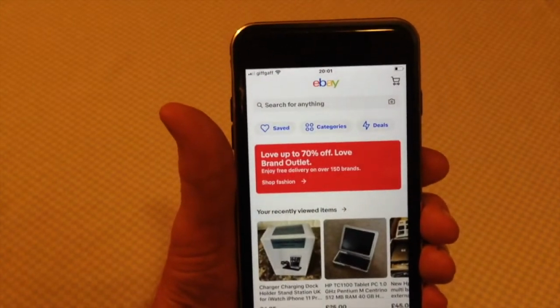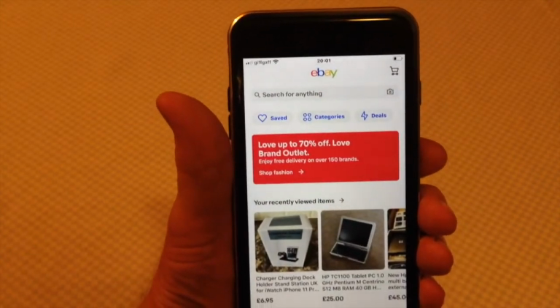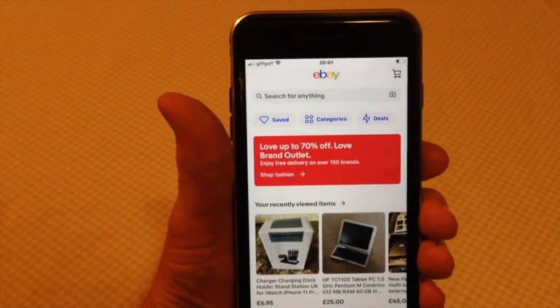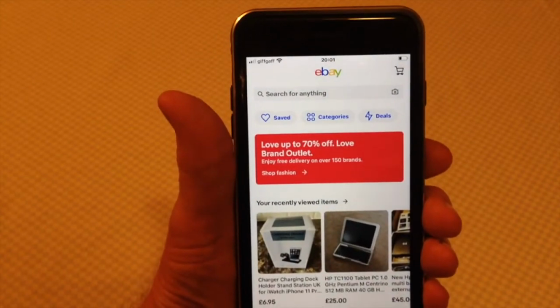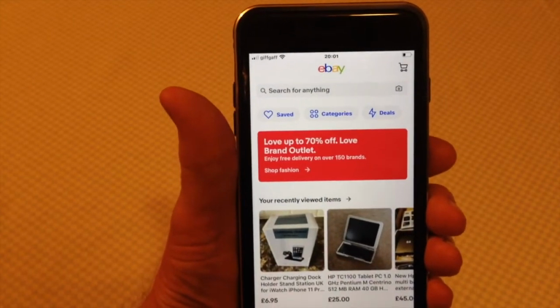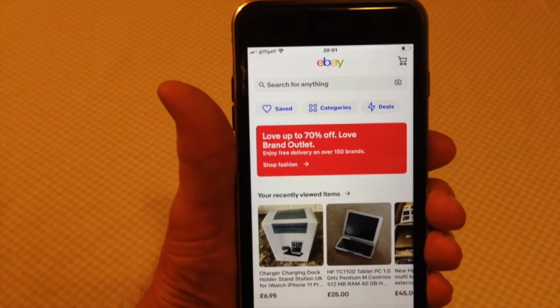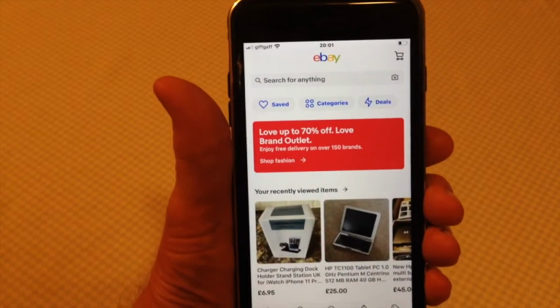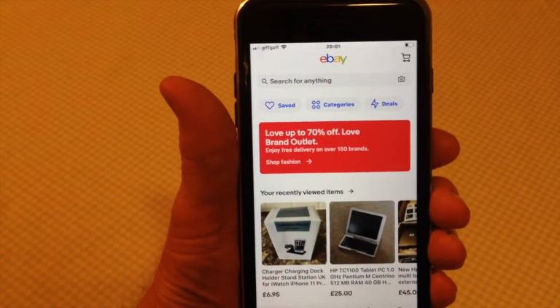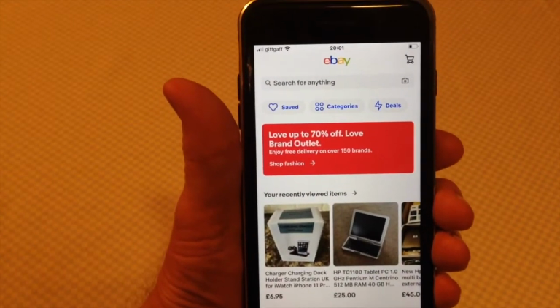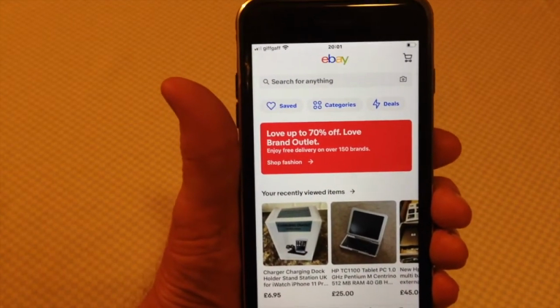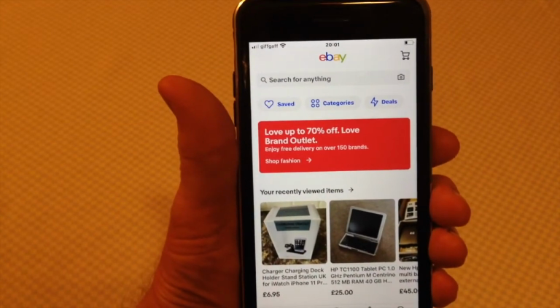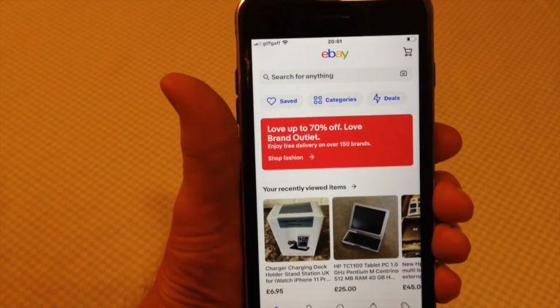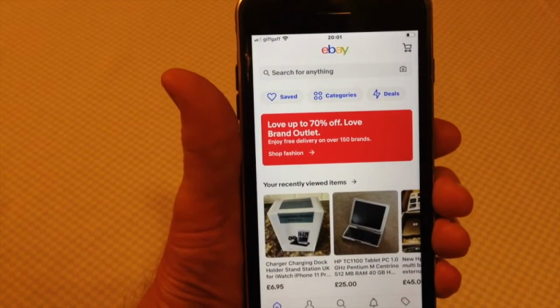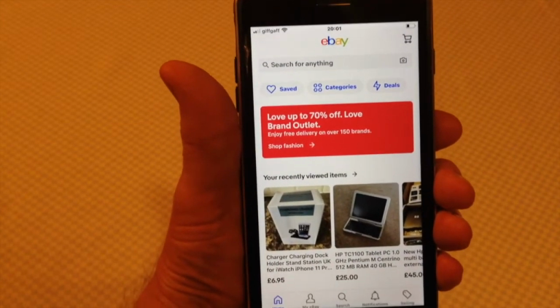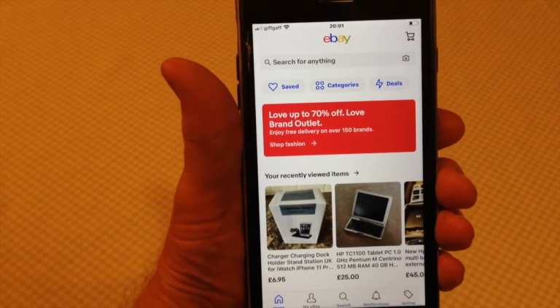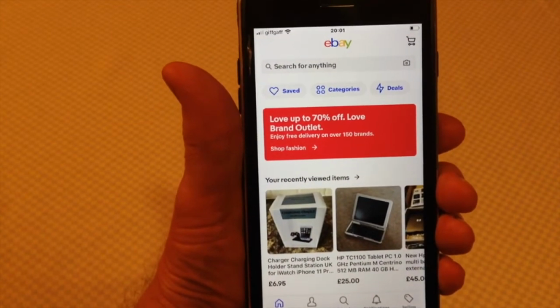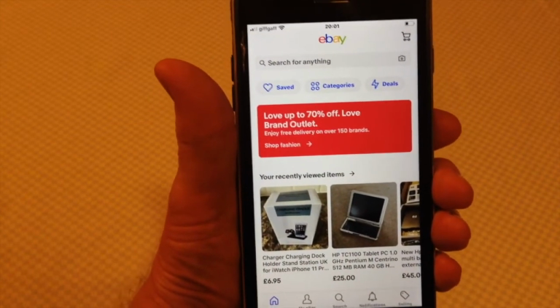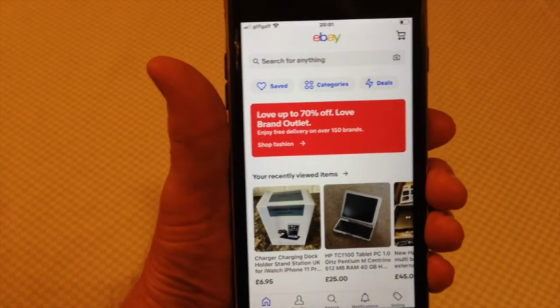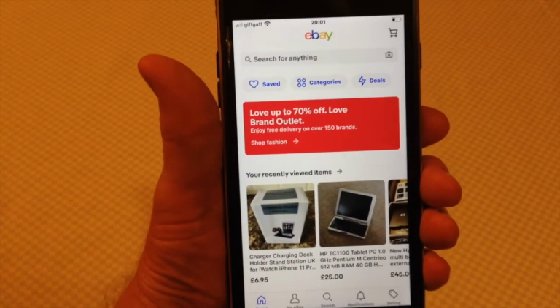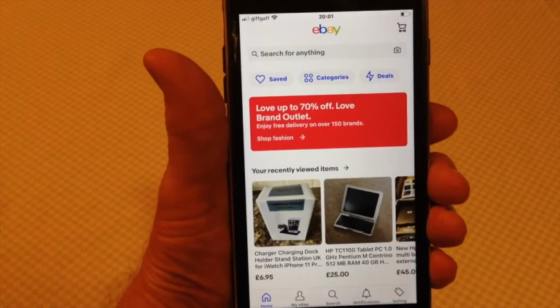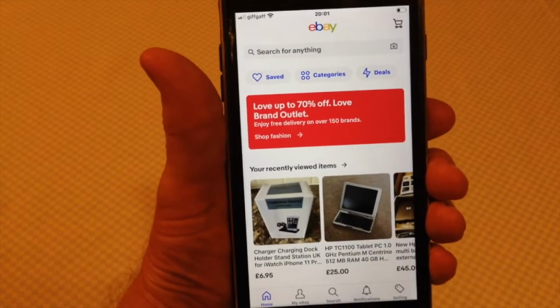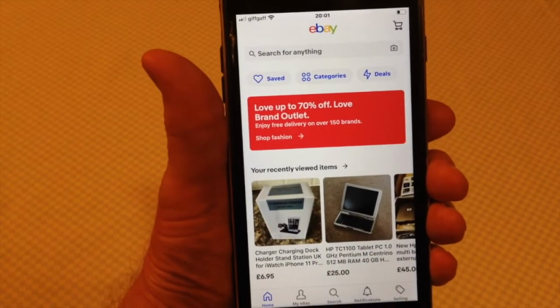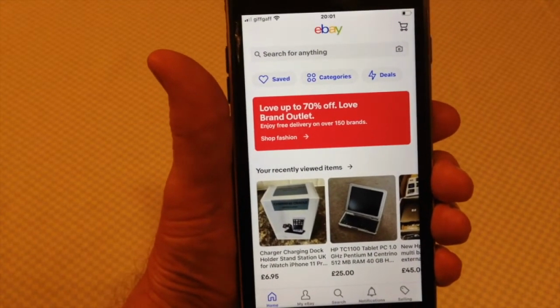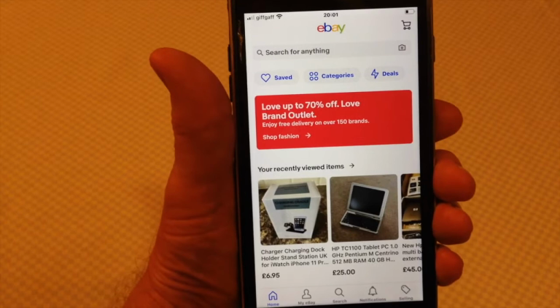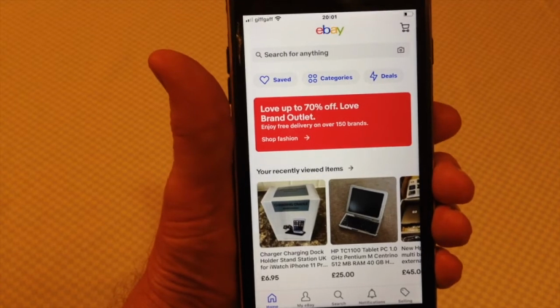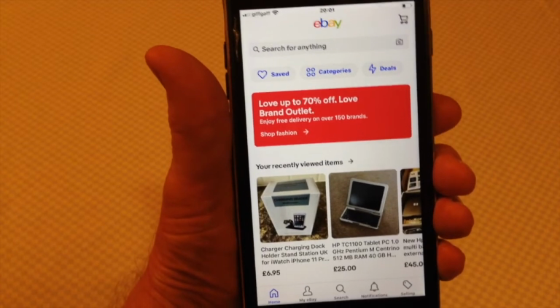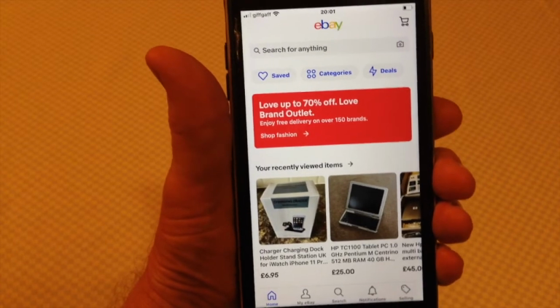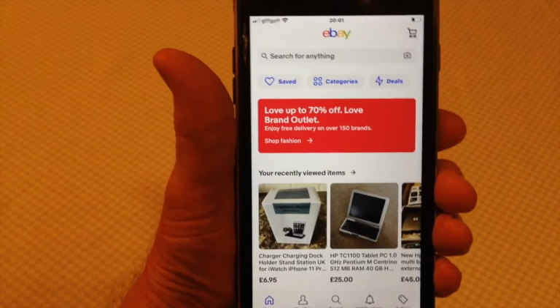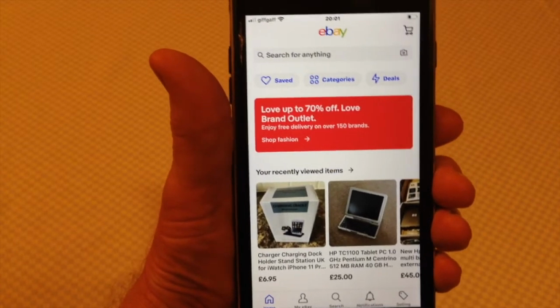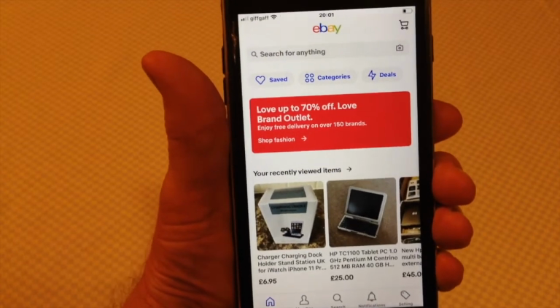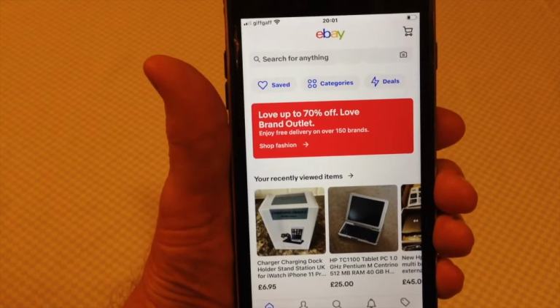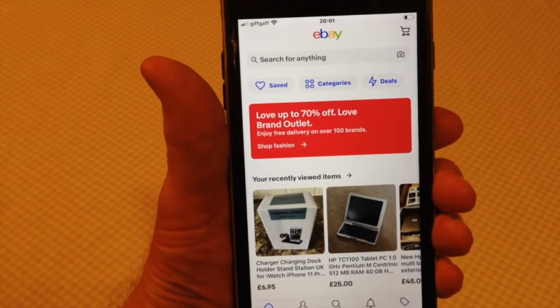So that's how you cold boot an iPhone. Do it if your phone's going slow — the sooner you do it the better.